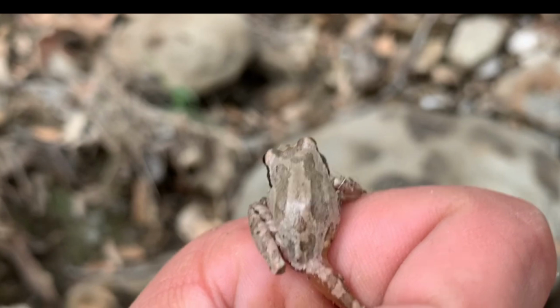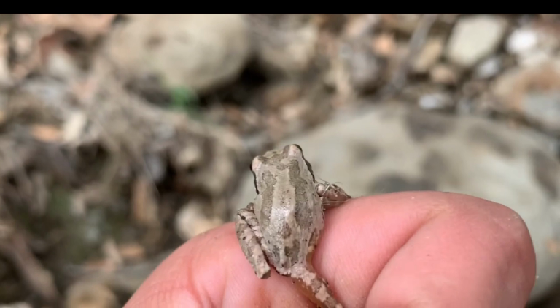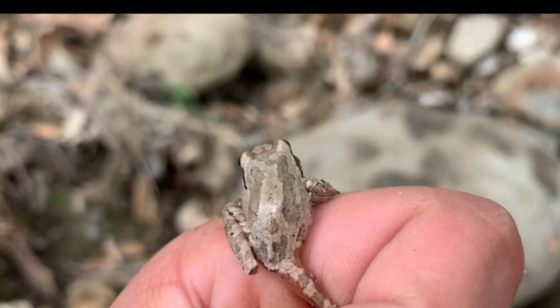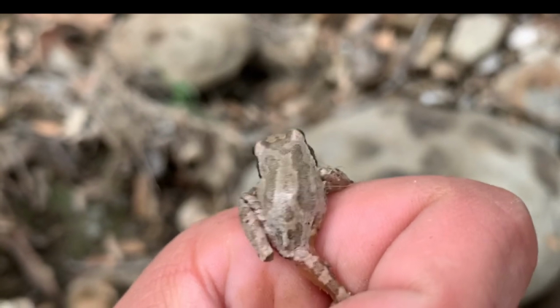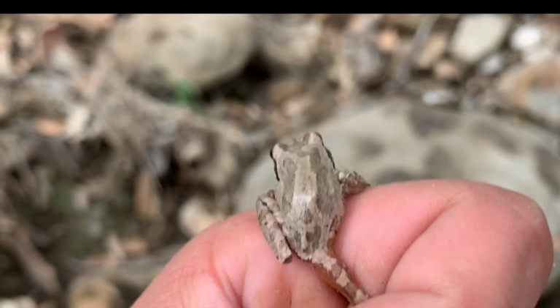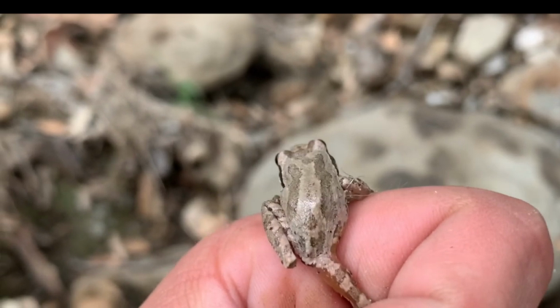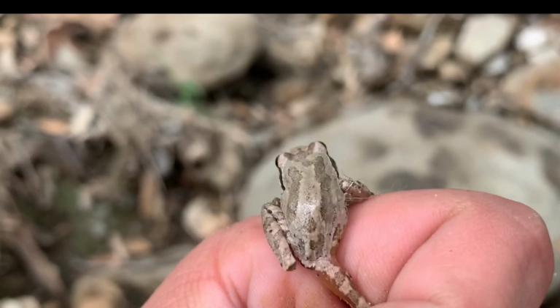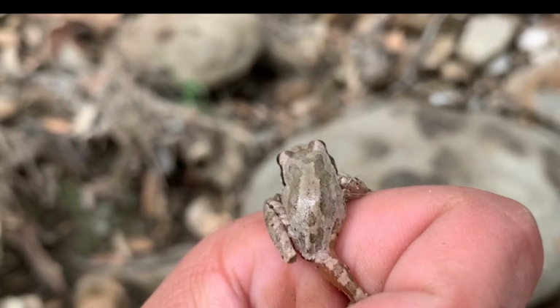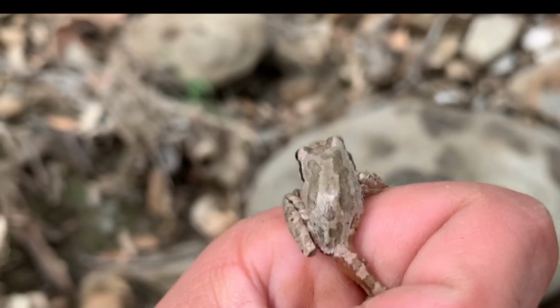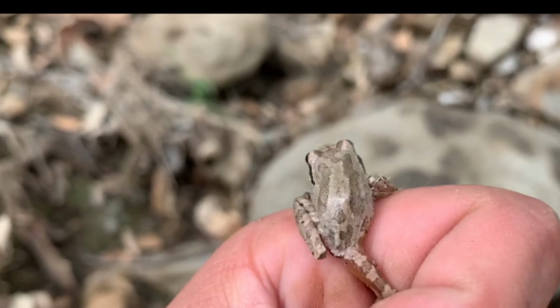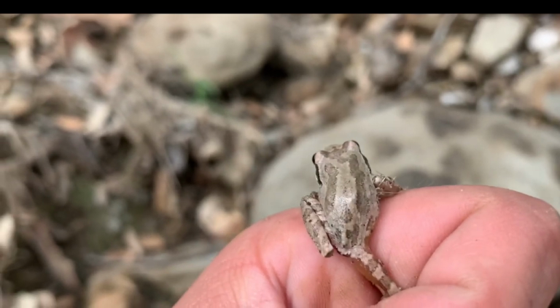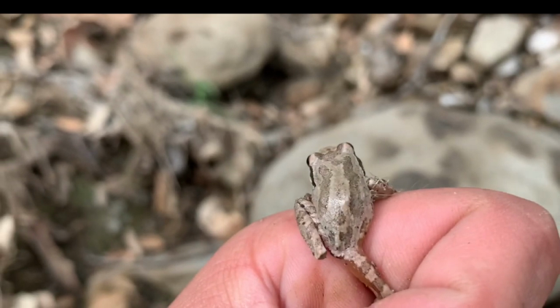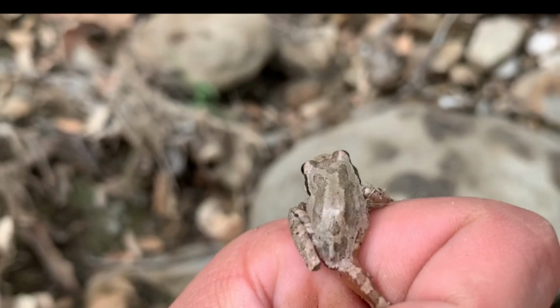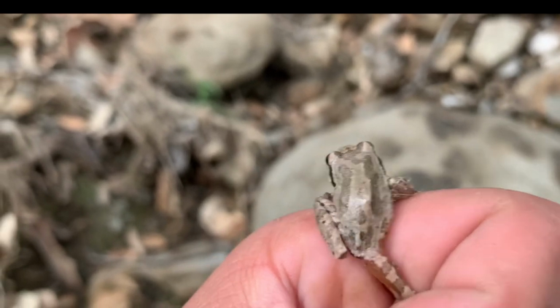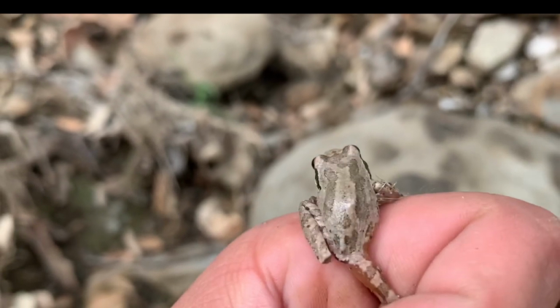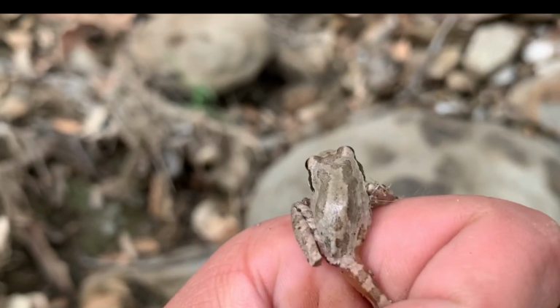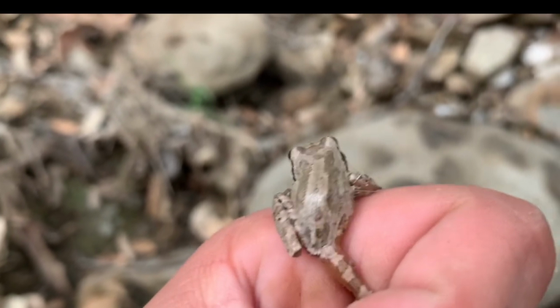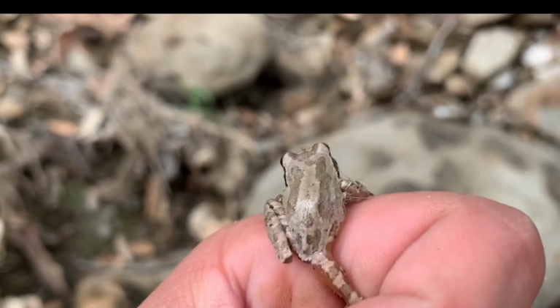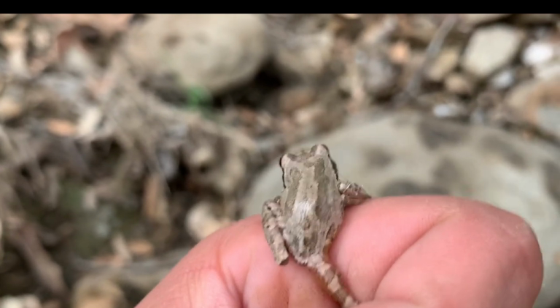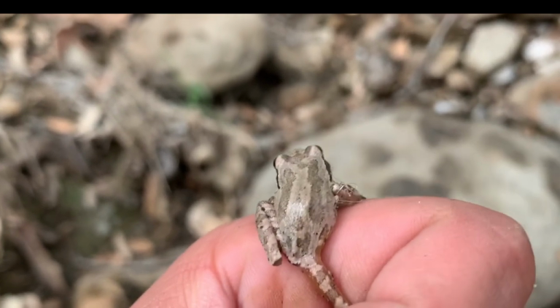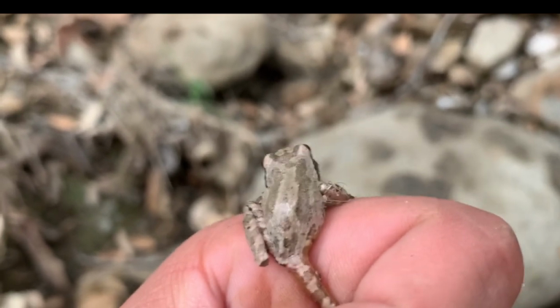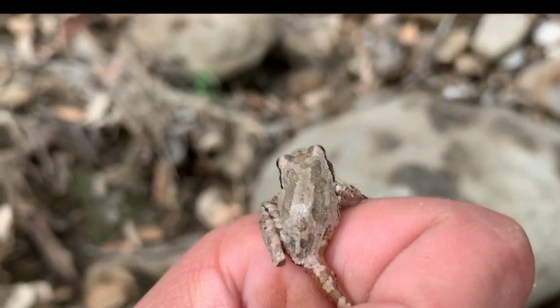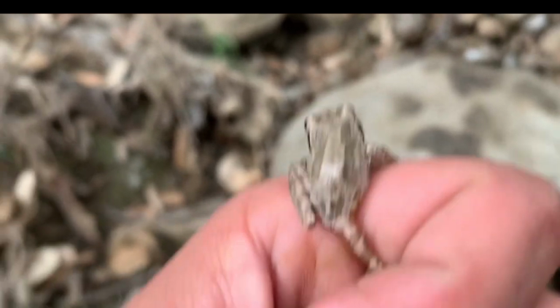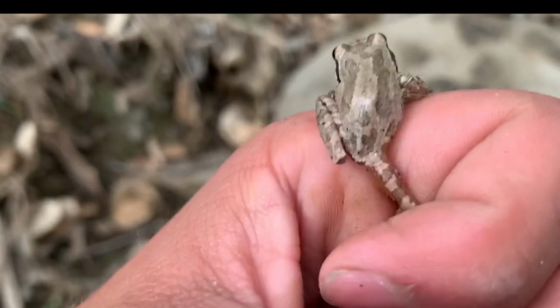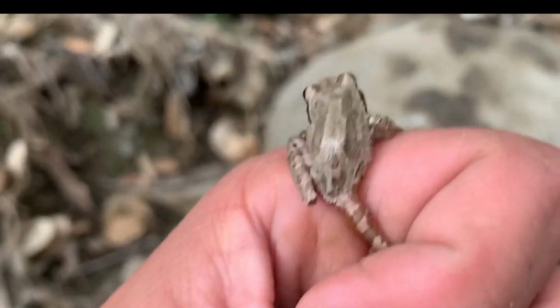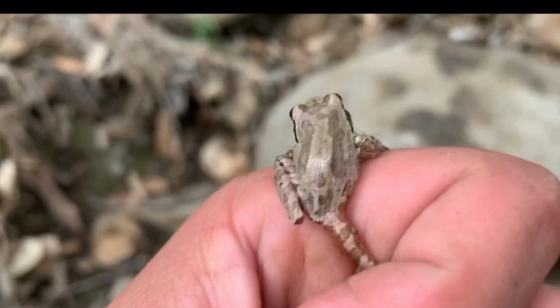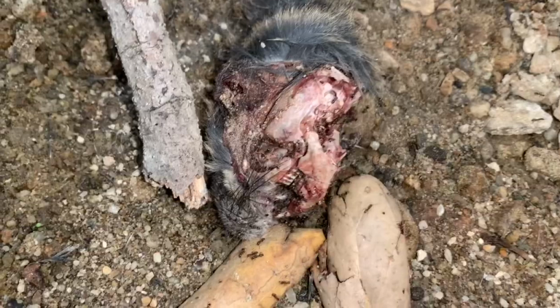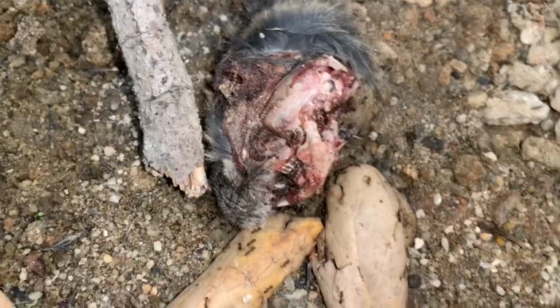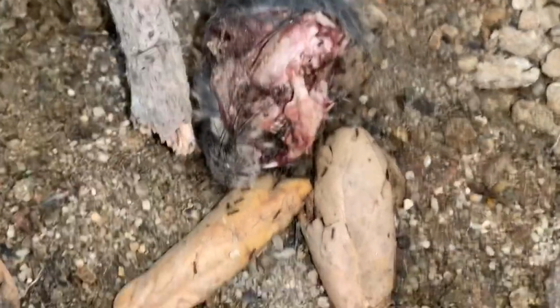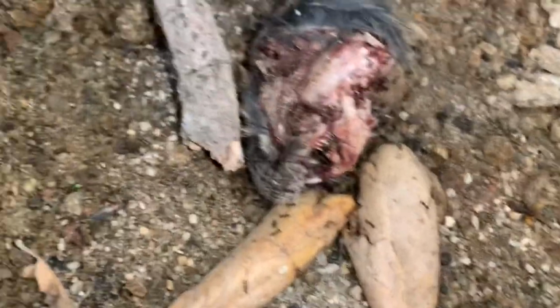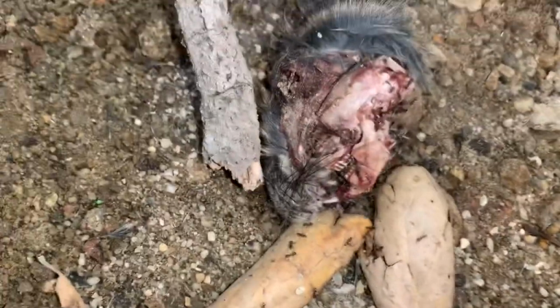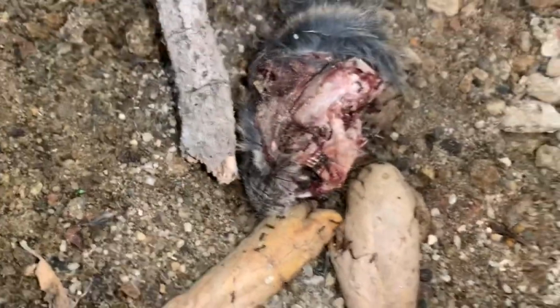I think I've spent enough time here looking for stuff. Let's go somewhere else and hopefully I'll be able to find a snake or a lizard.